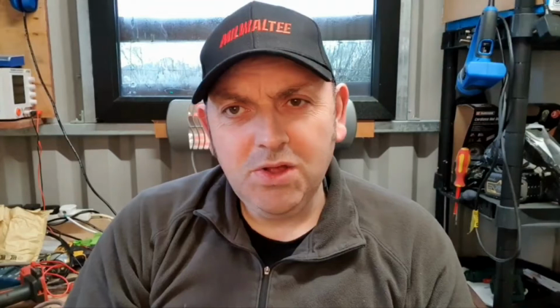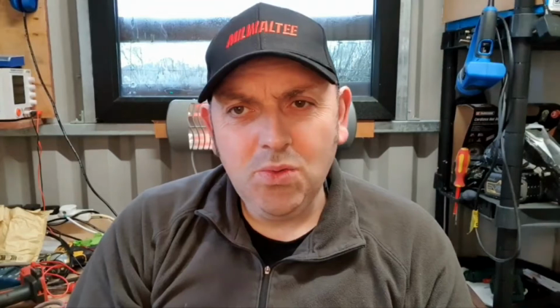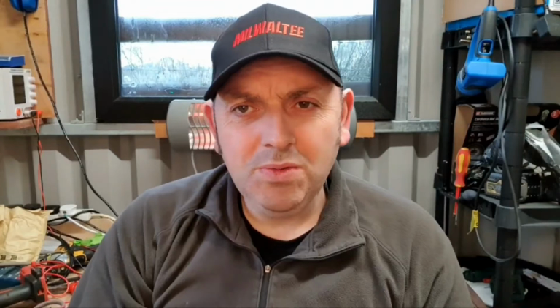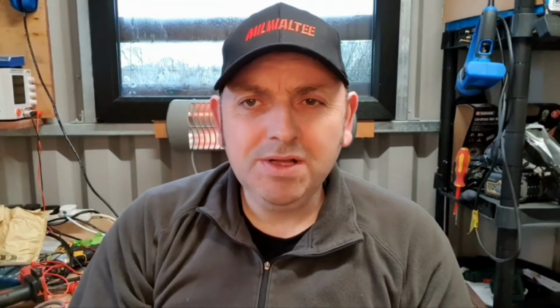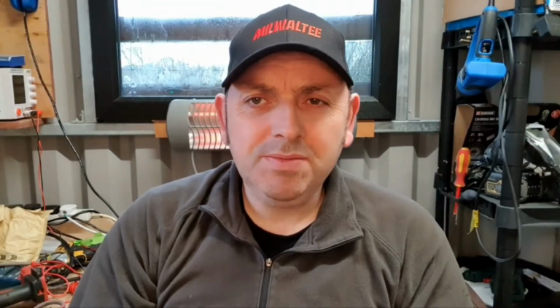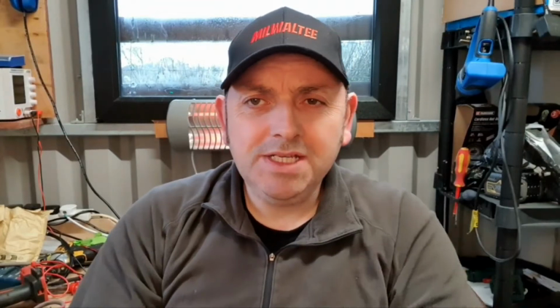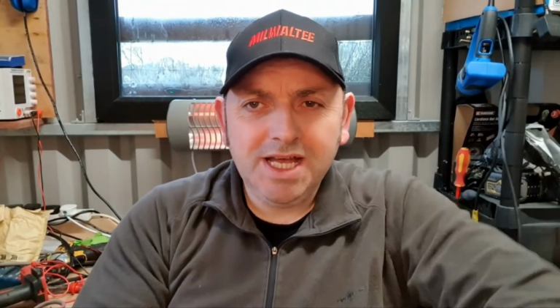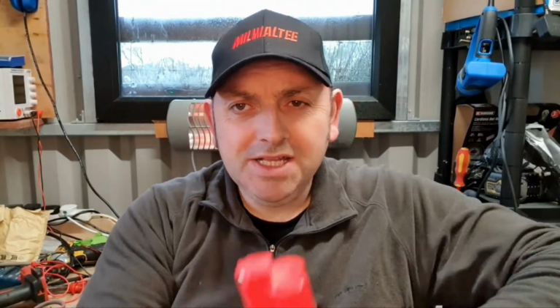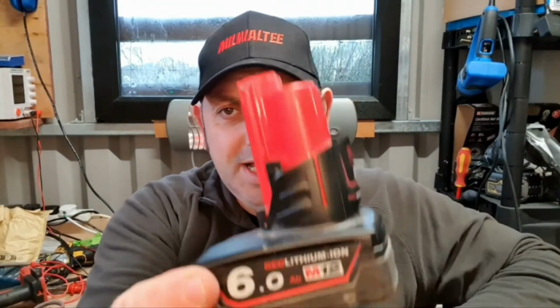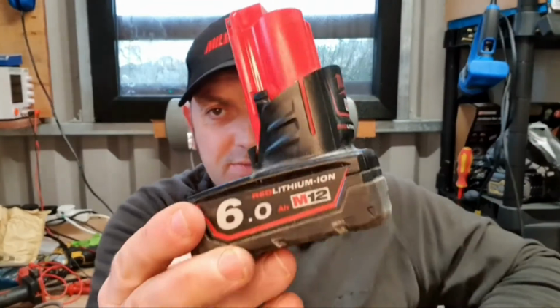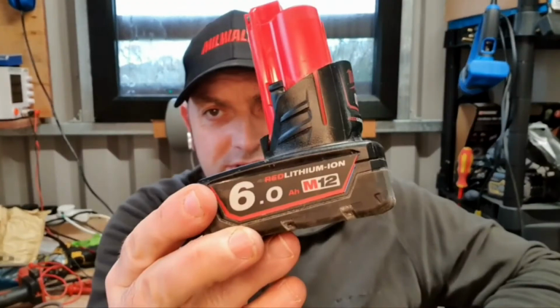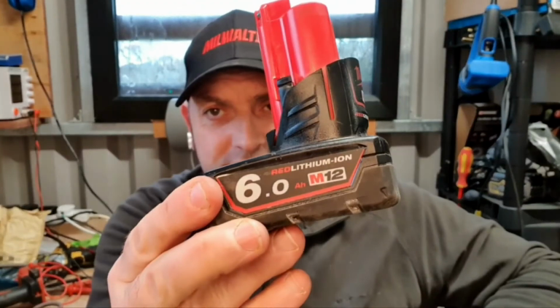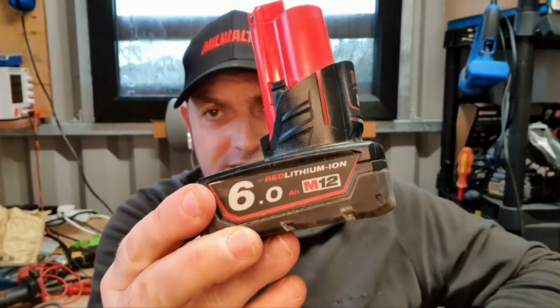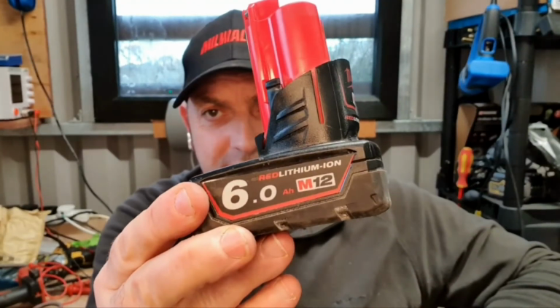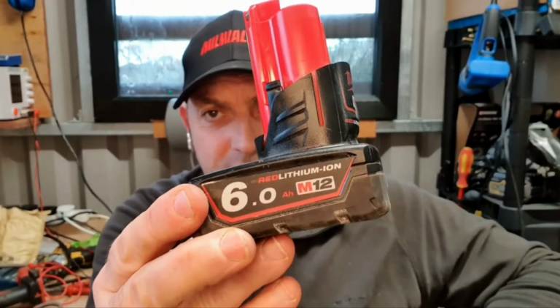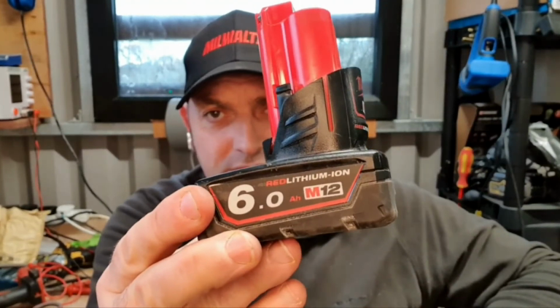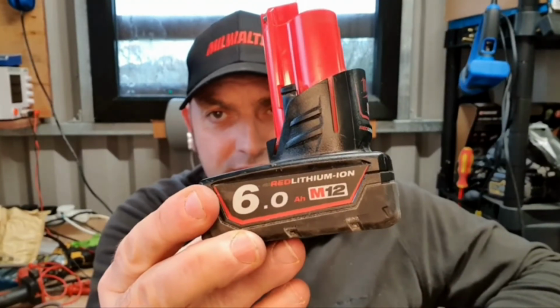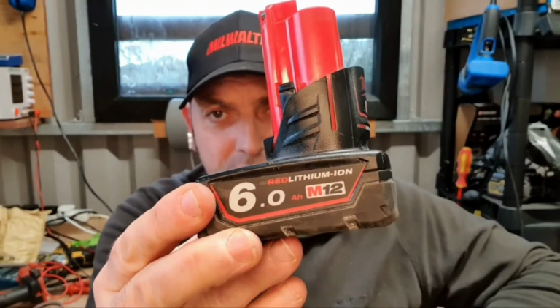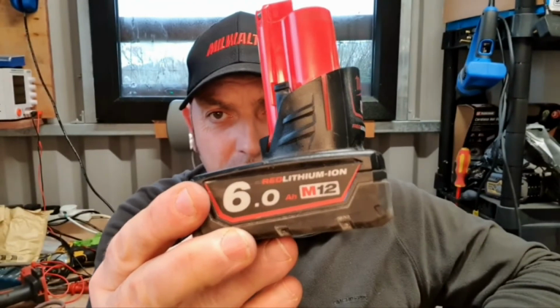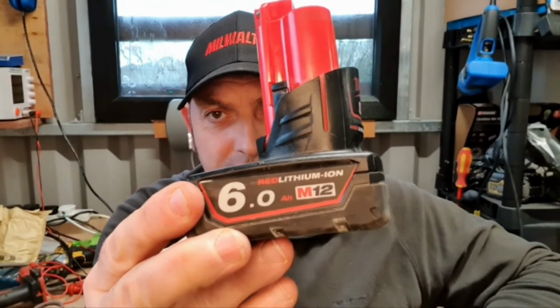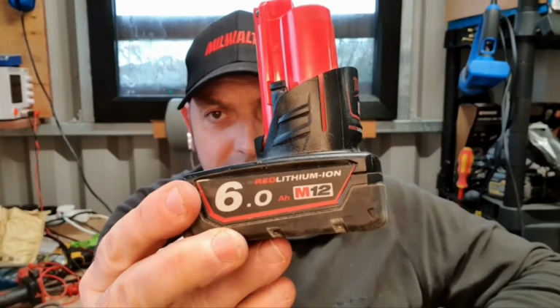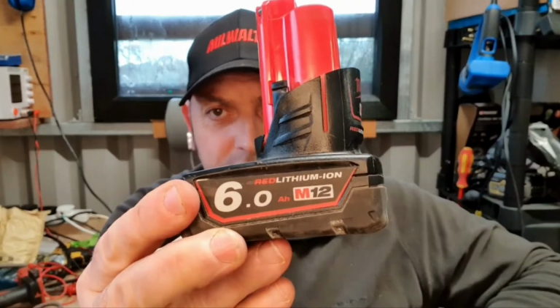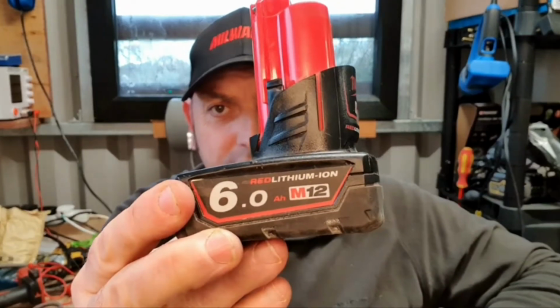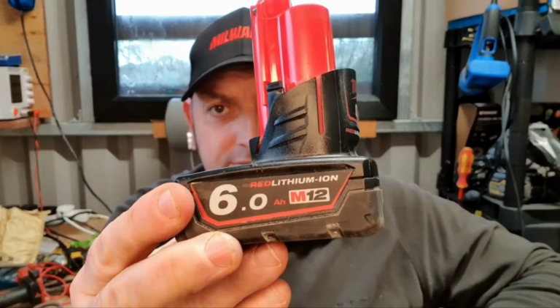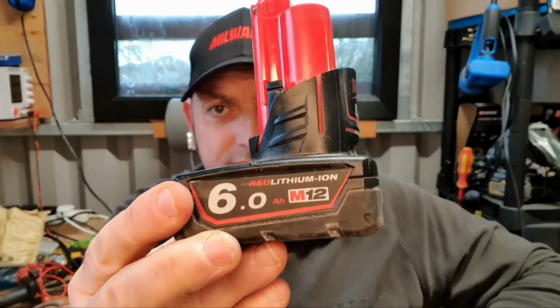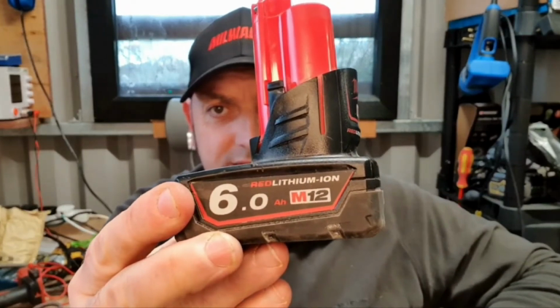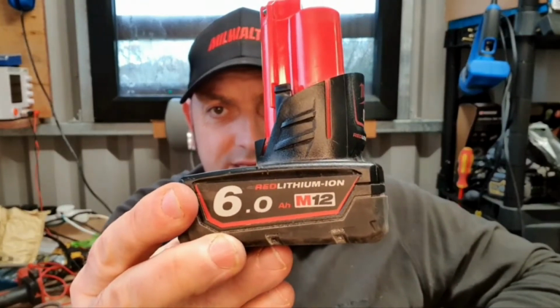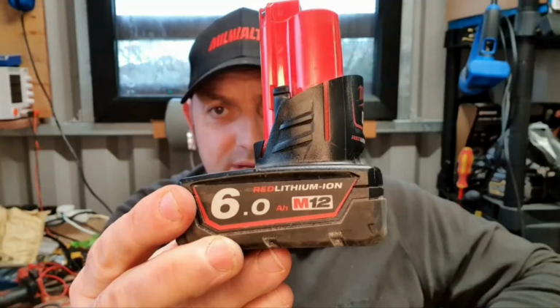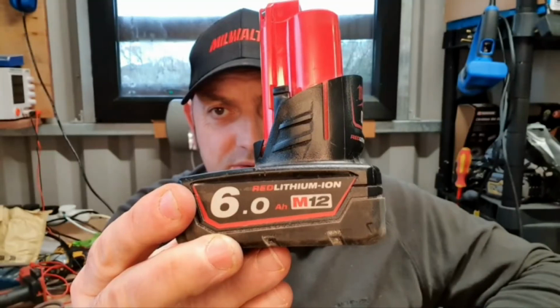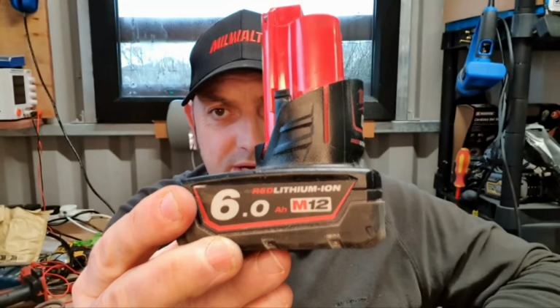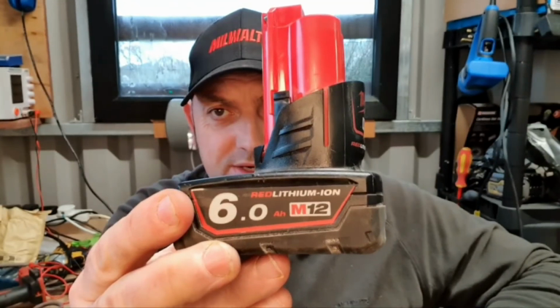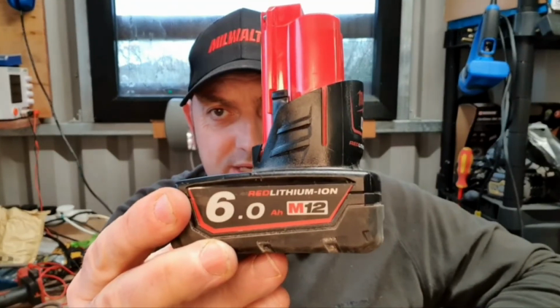Hello and welcome to my channel. Today we've got the 6 Ampere Milwaukee M12 red lithium-ion battery.